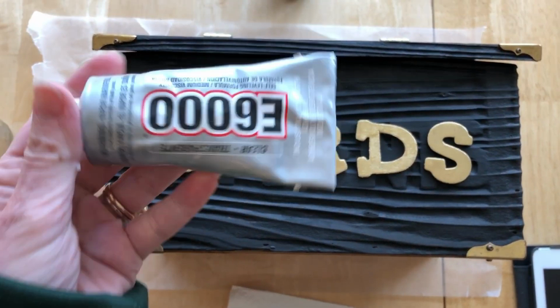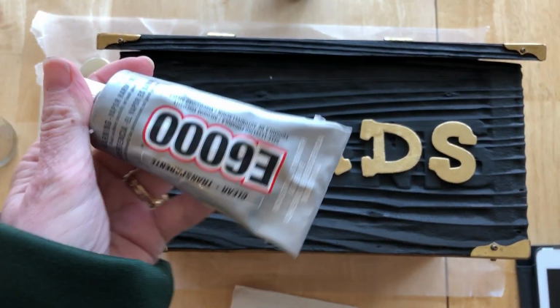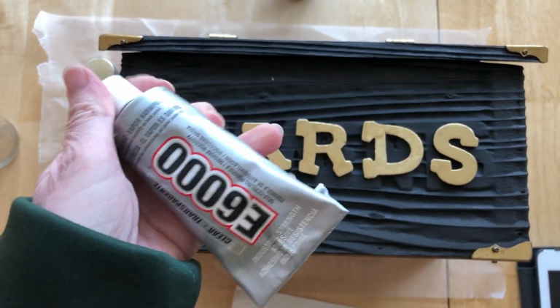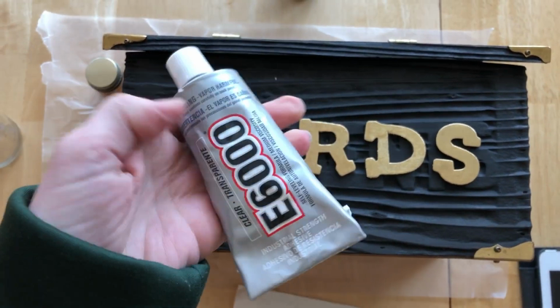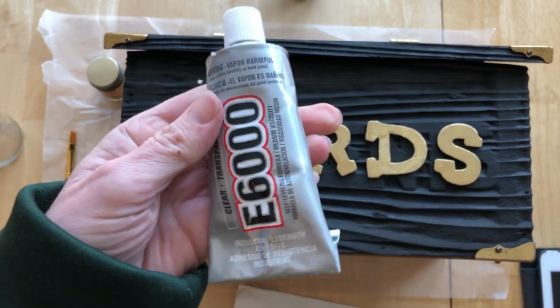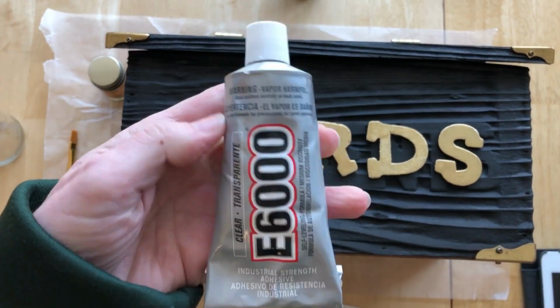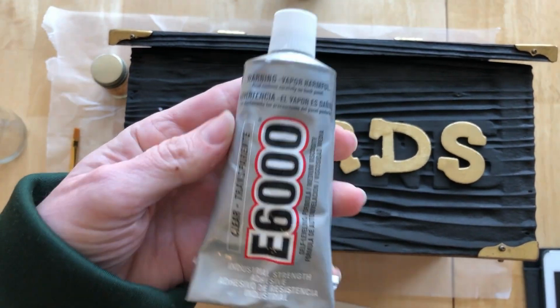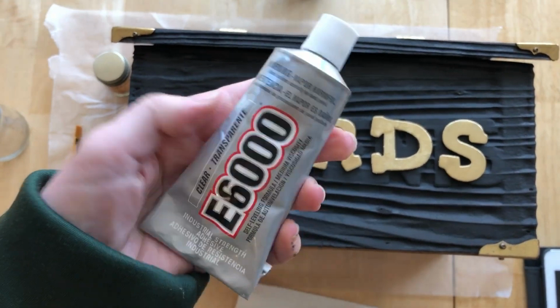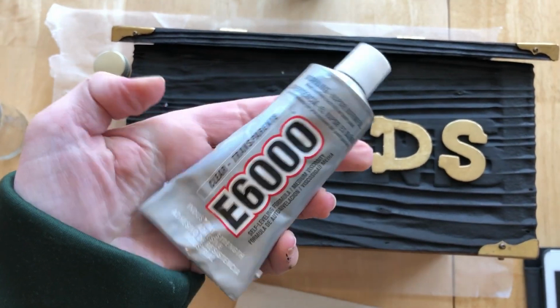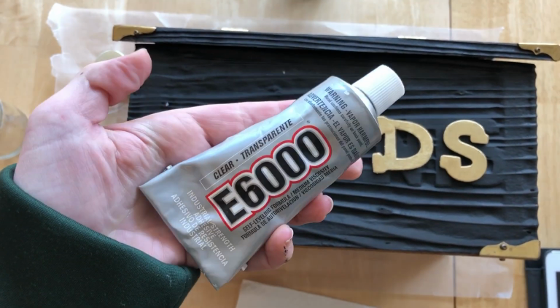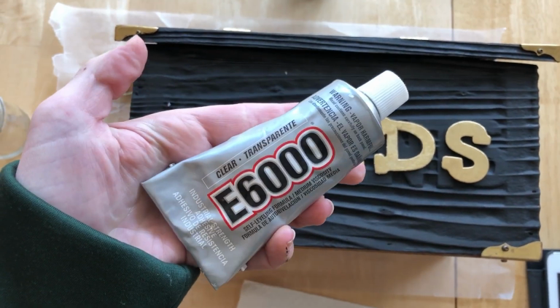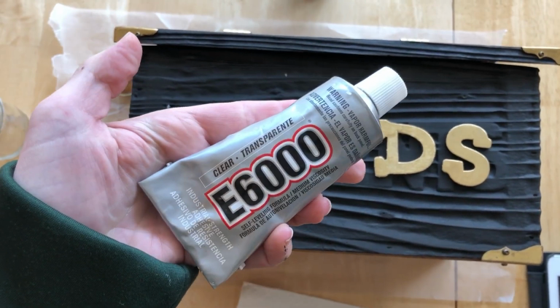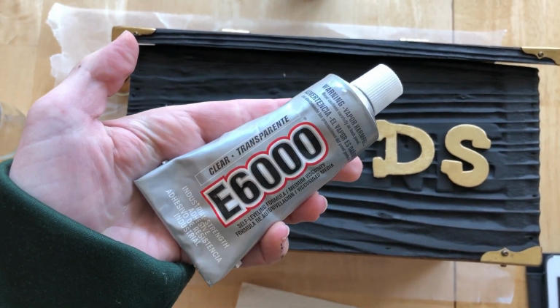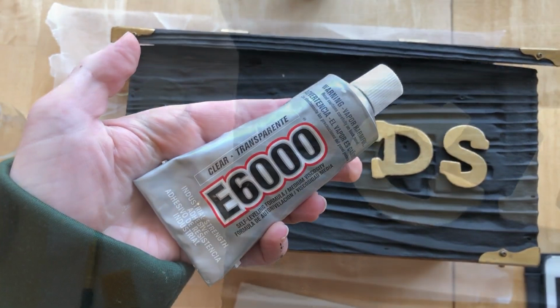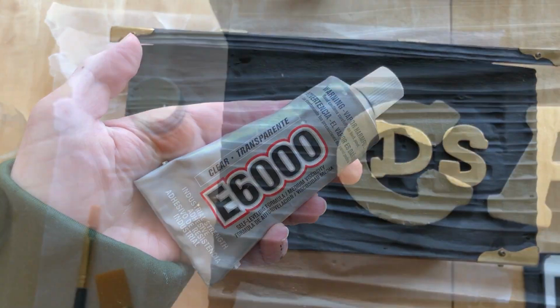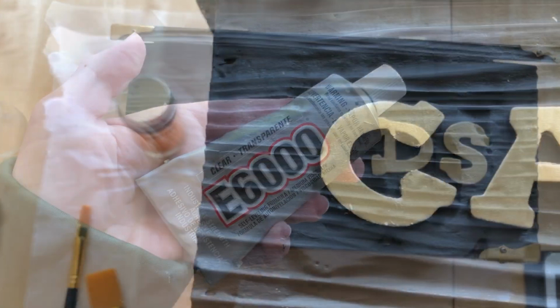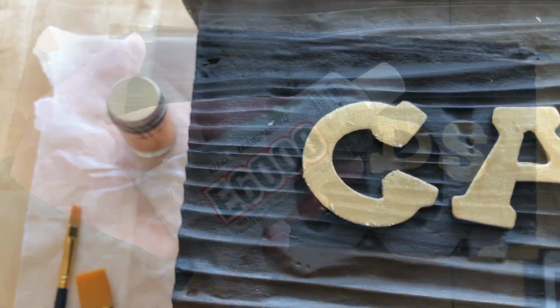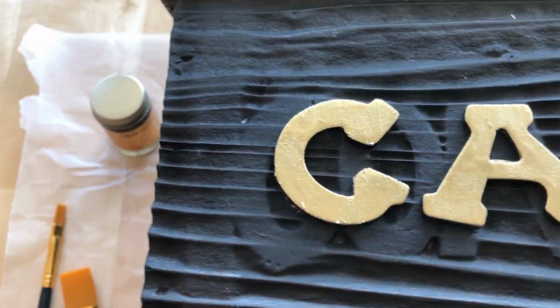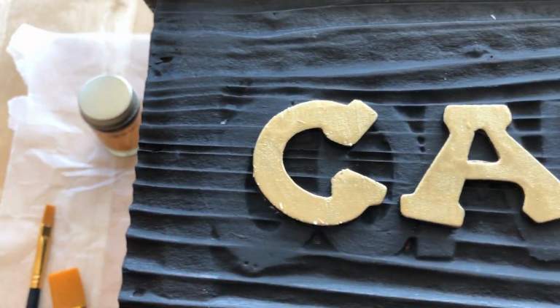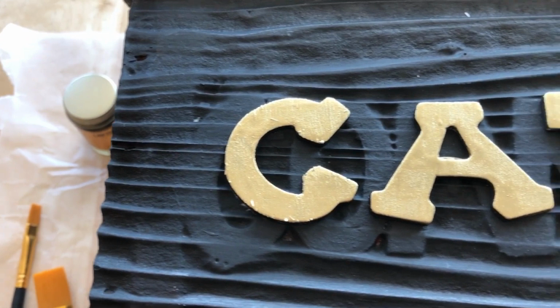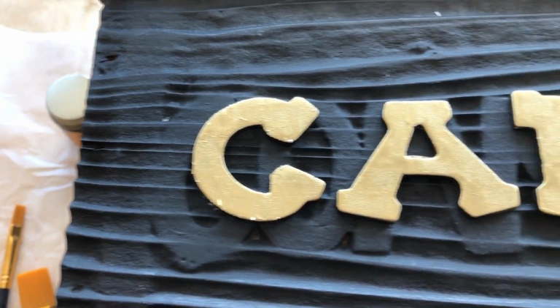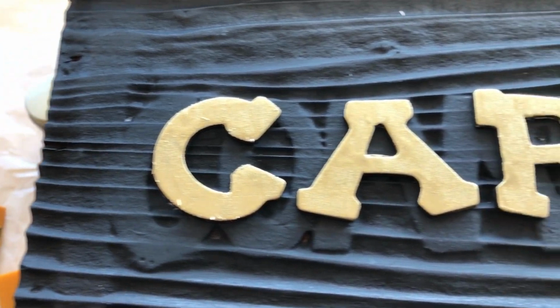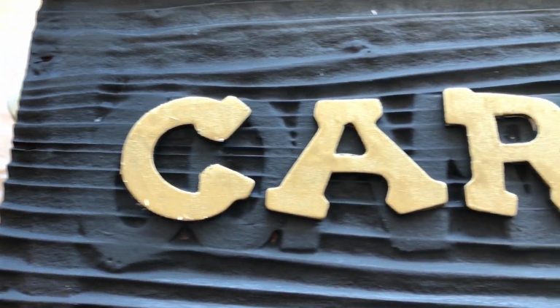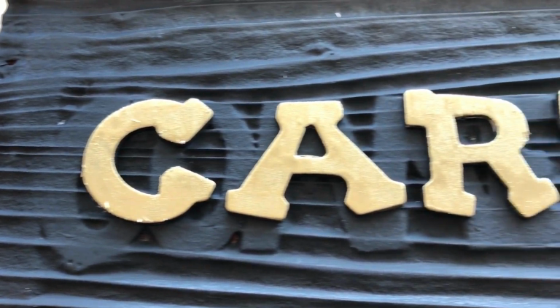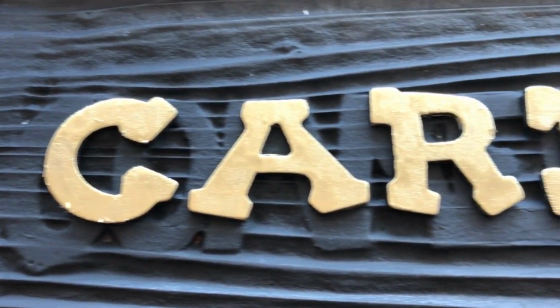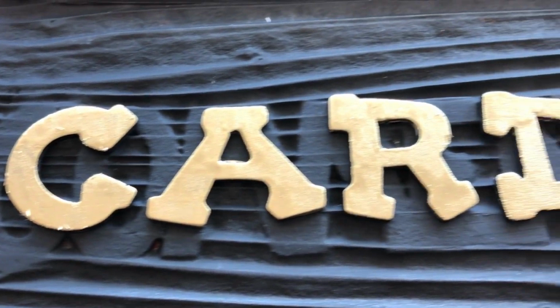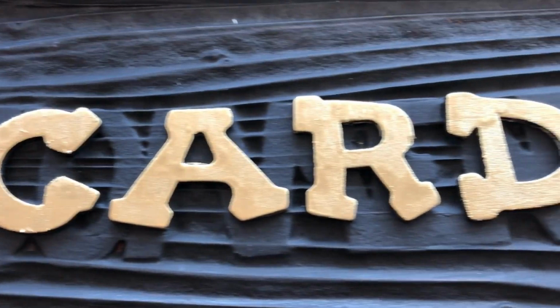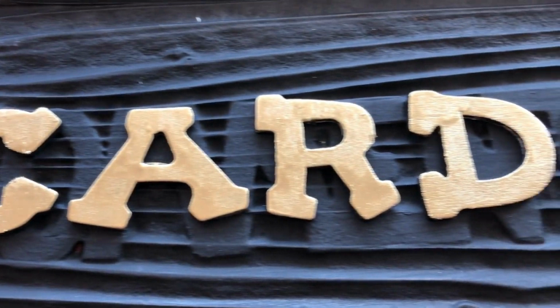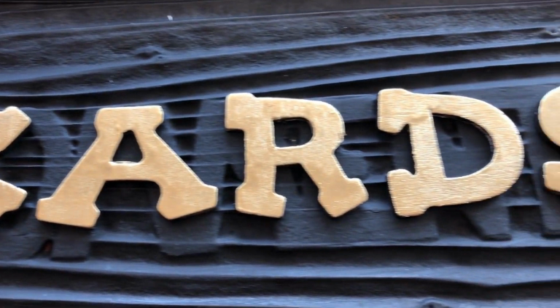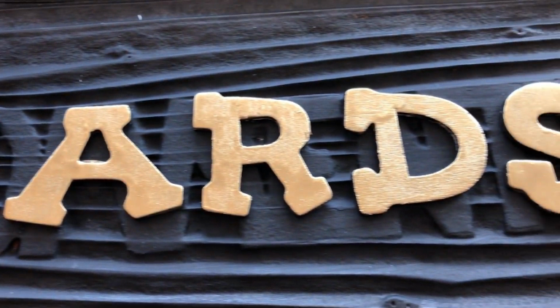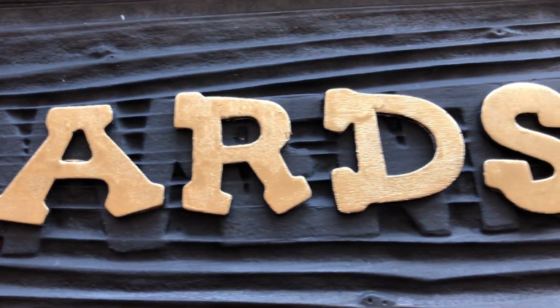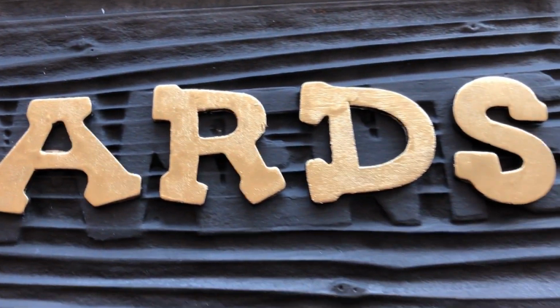Using E6000 glue, I attached the wood letters to the box and let that dry overnight.